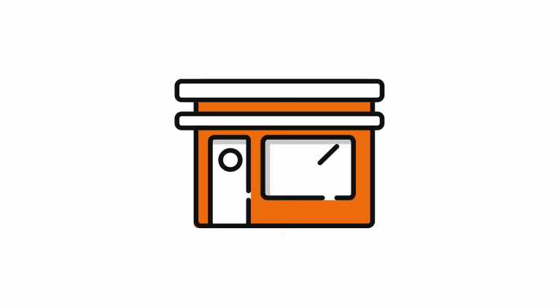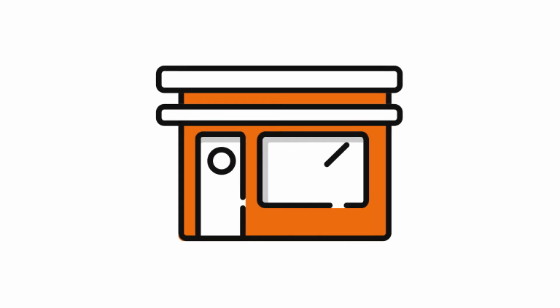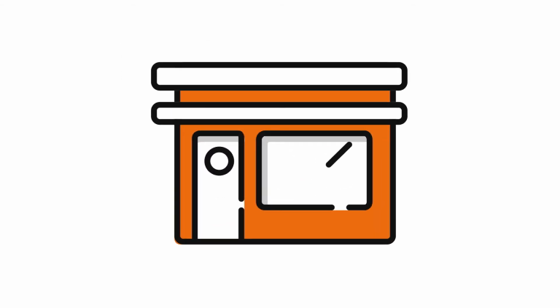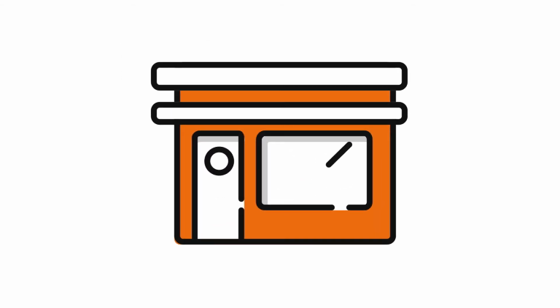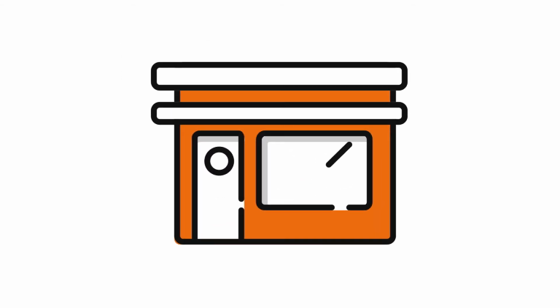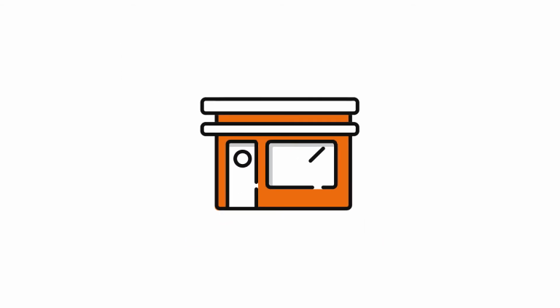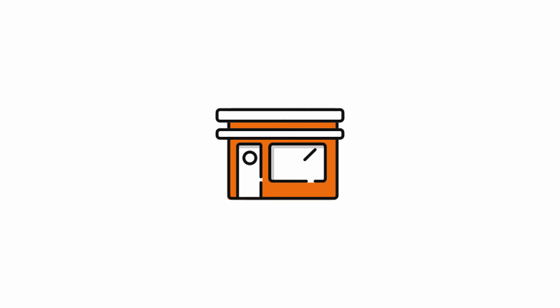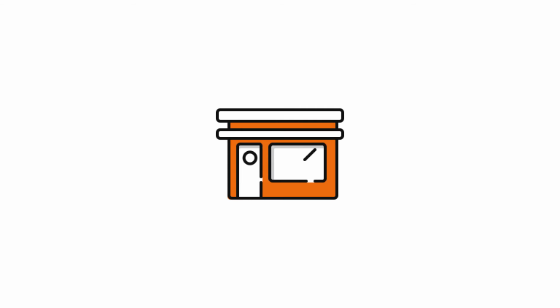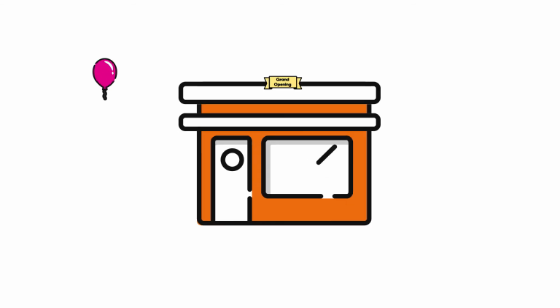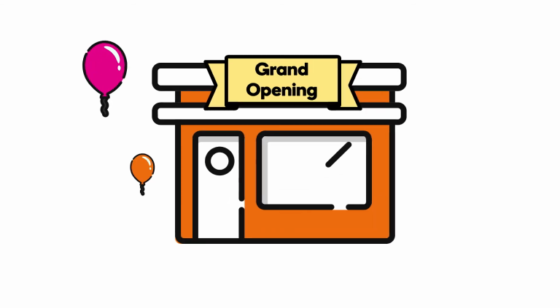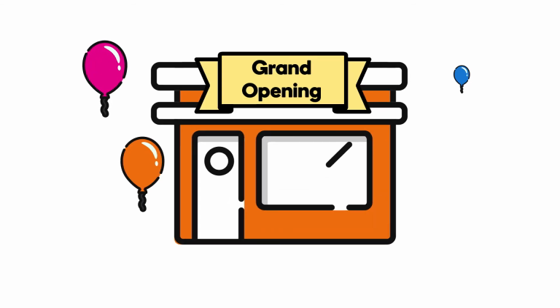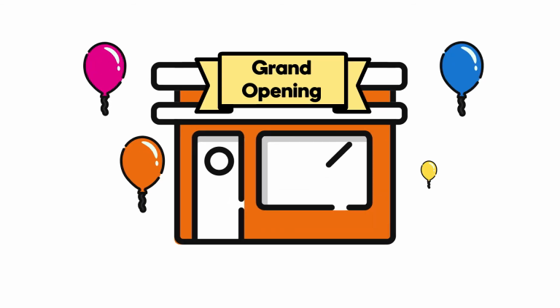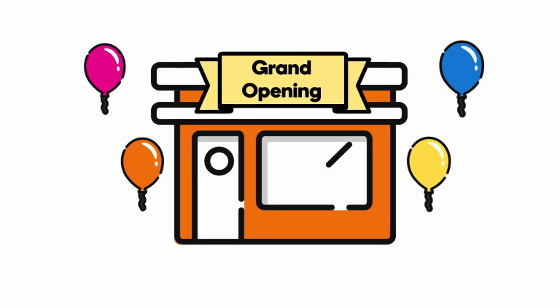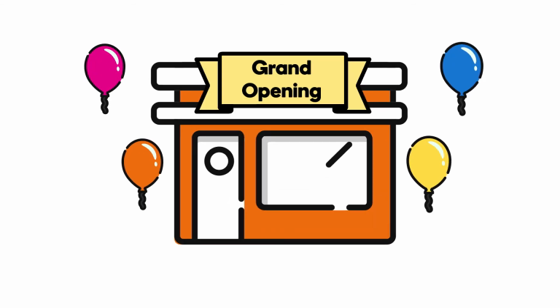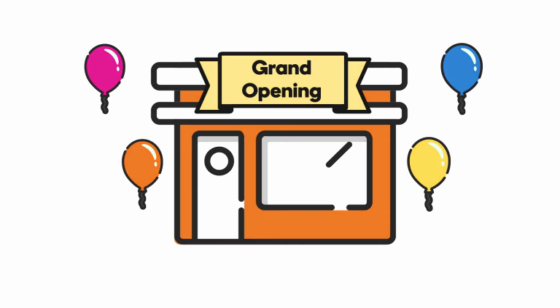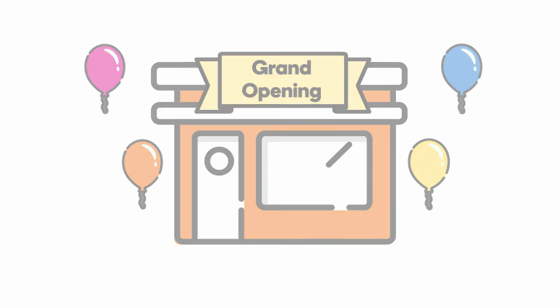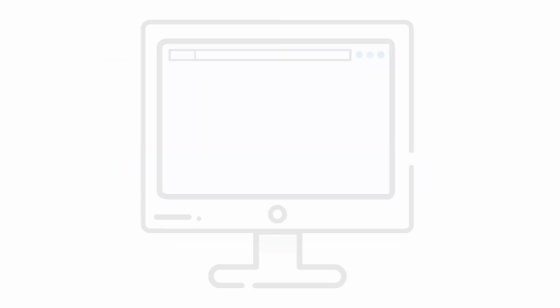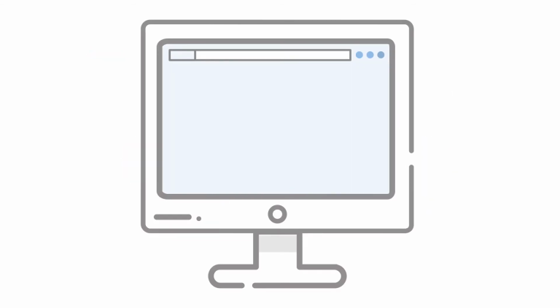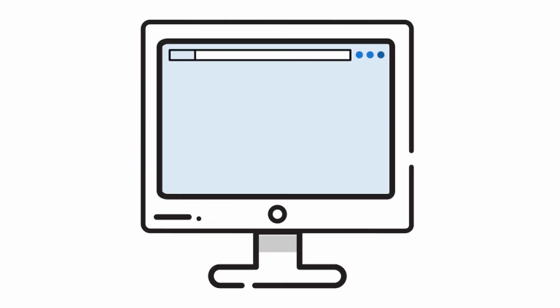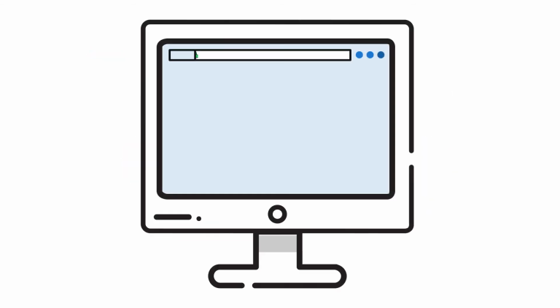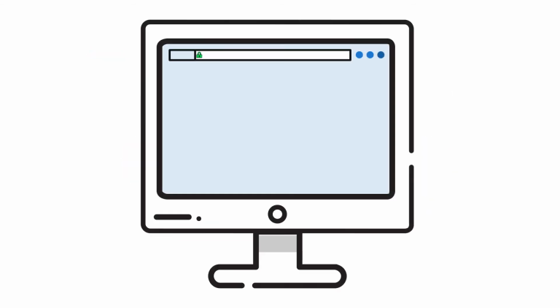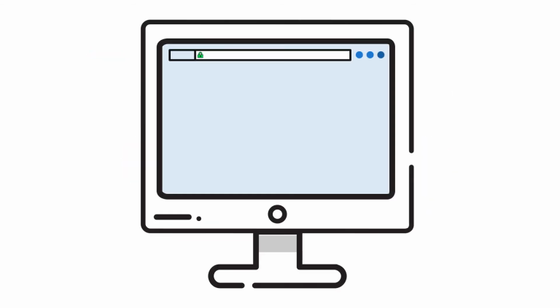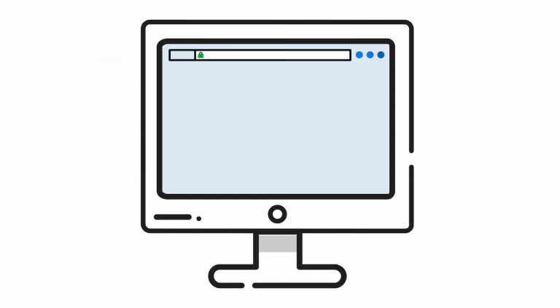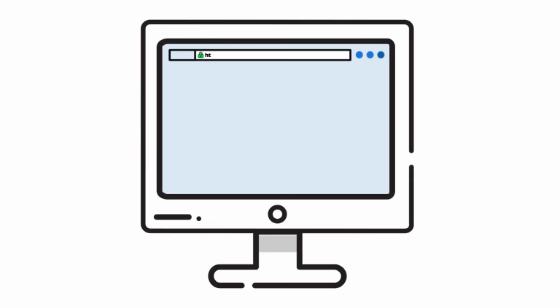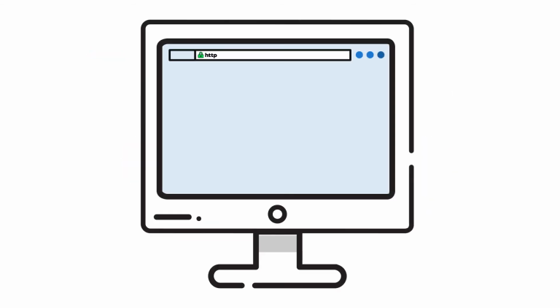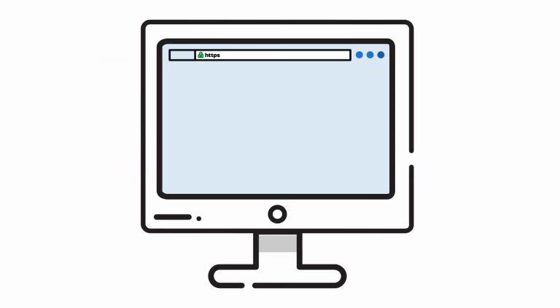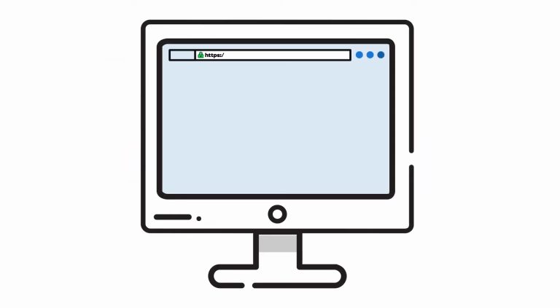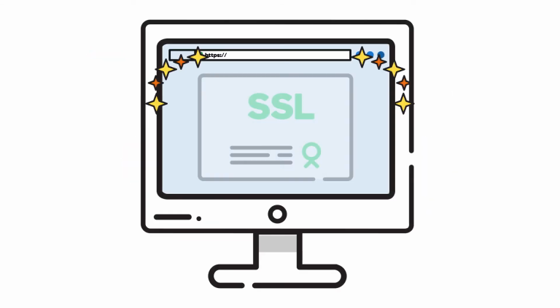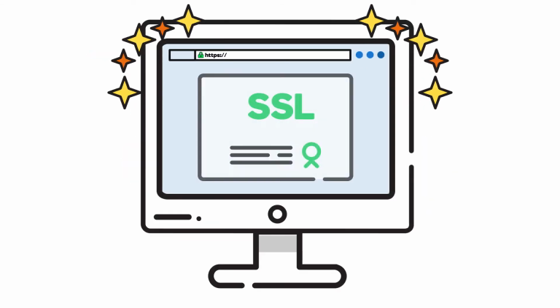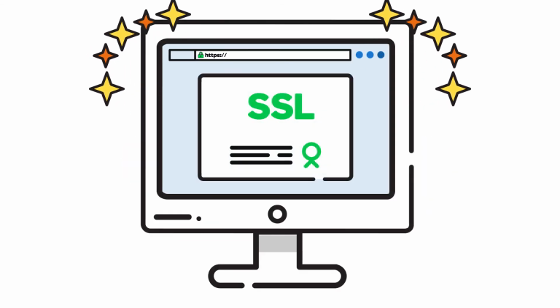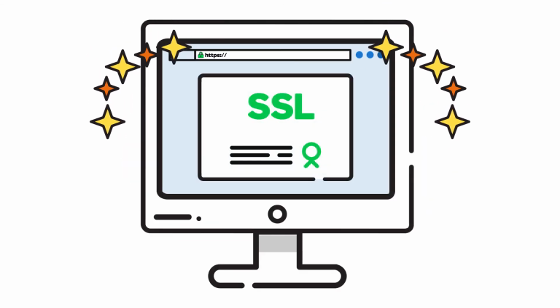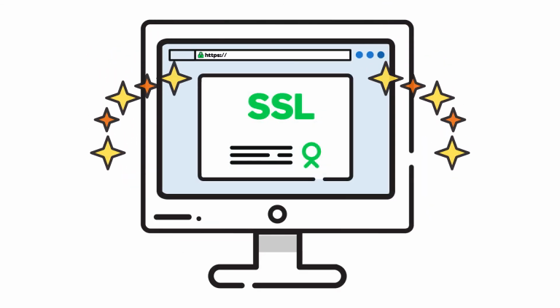No business is too small or too new to protect its online customers and business reputation with an SSL certificate.